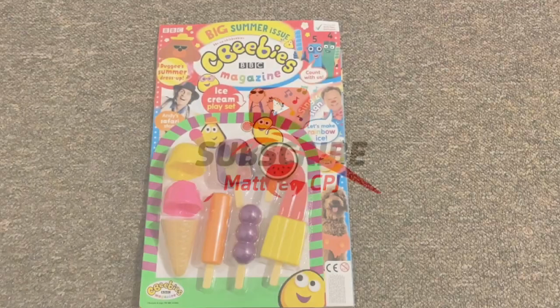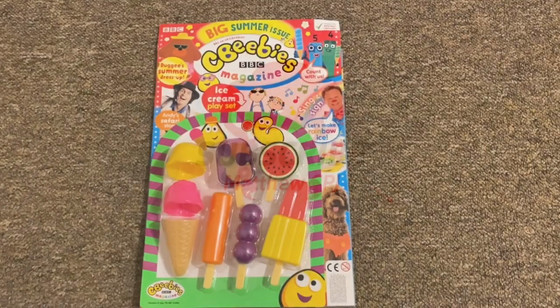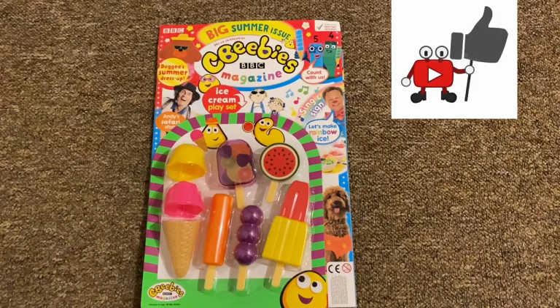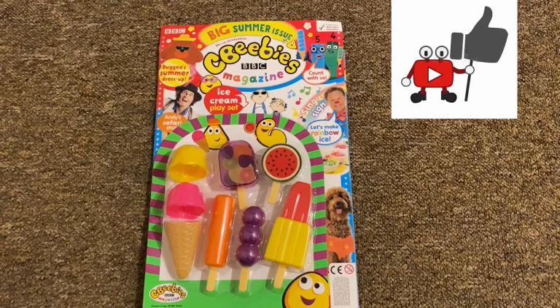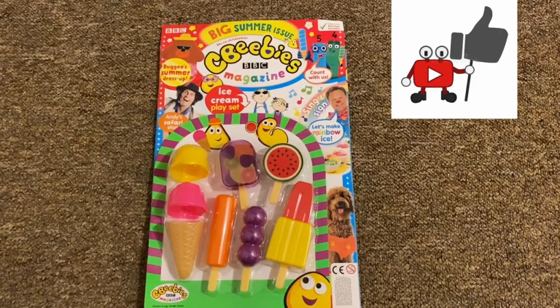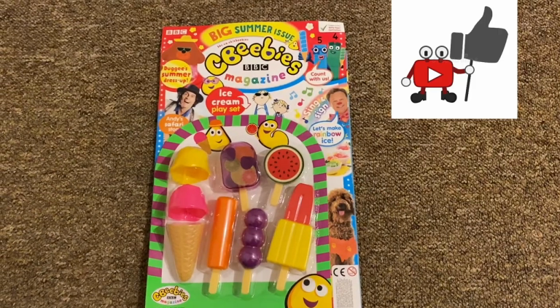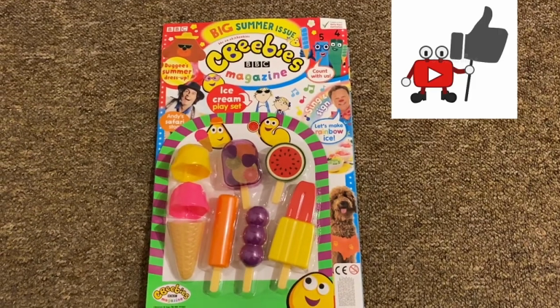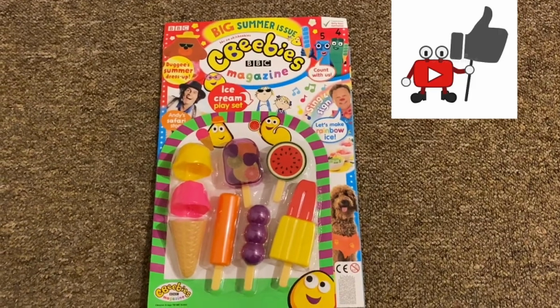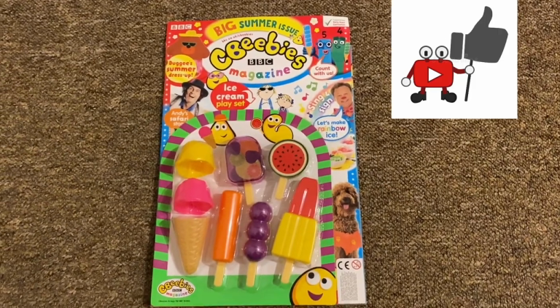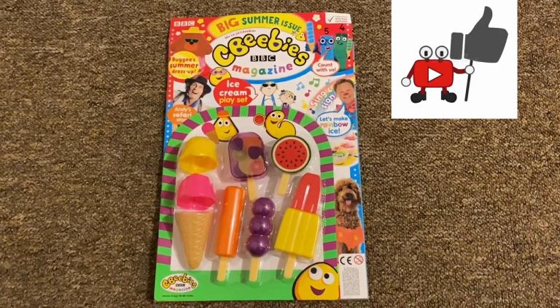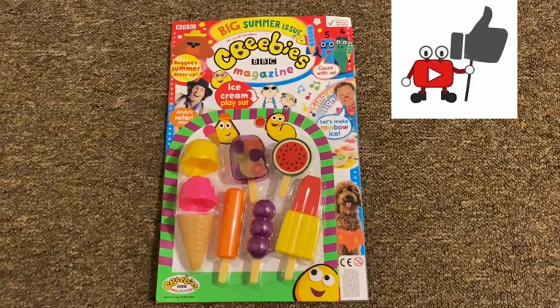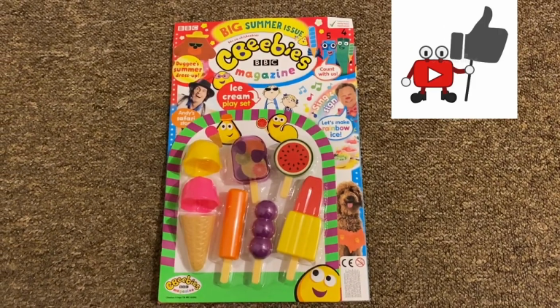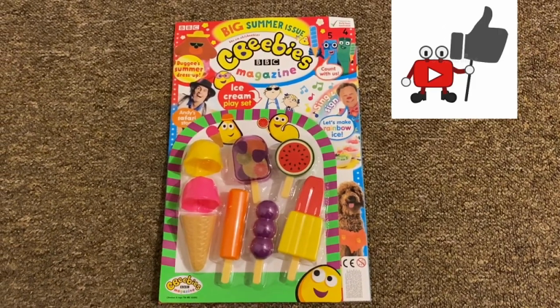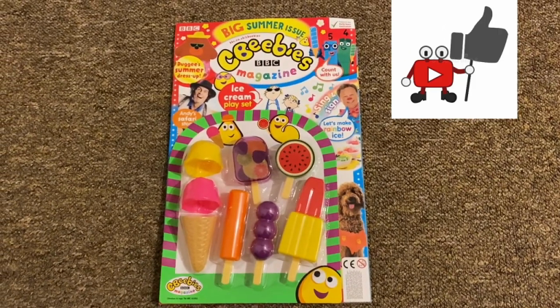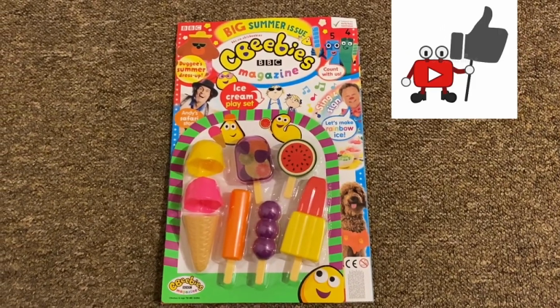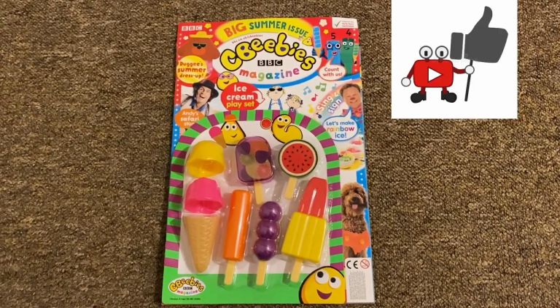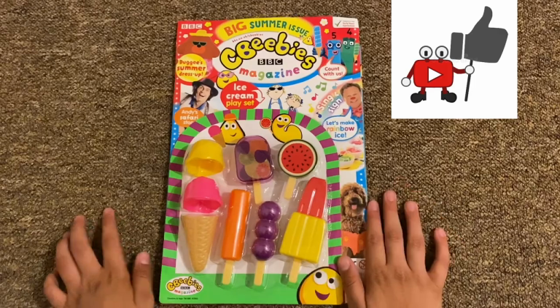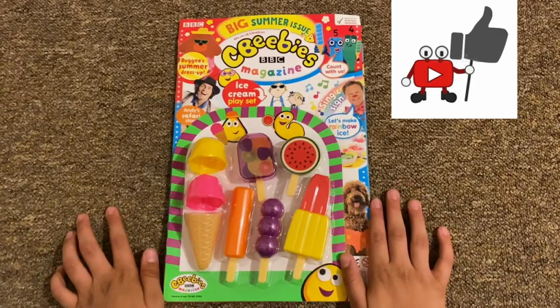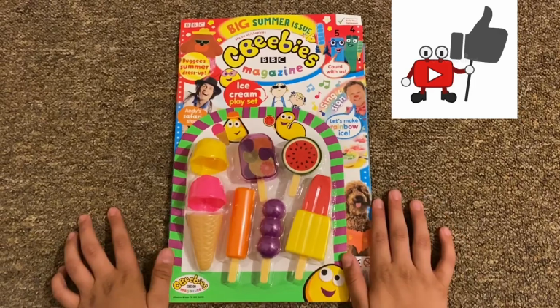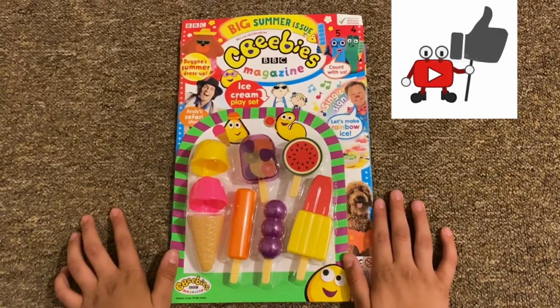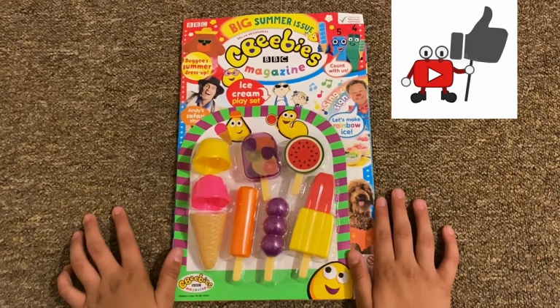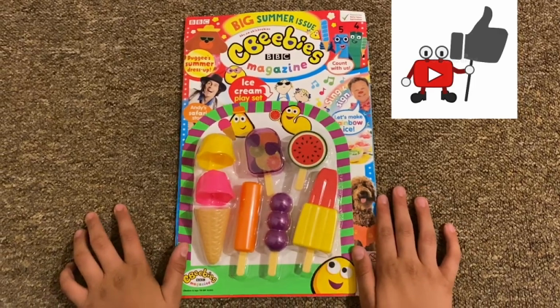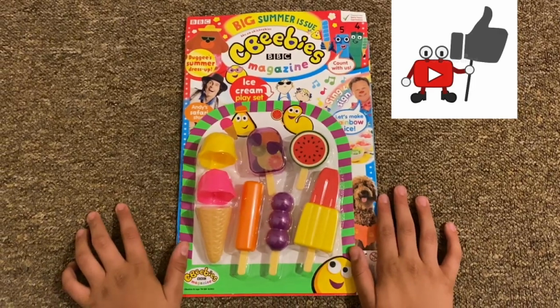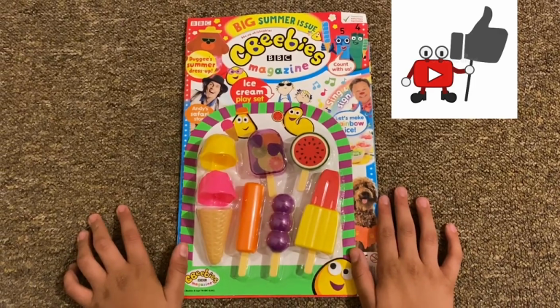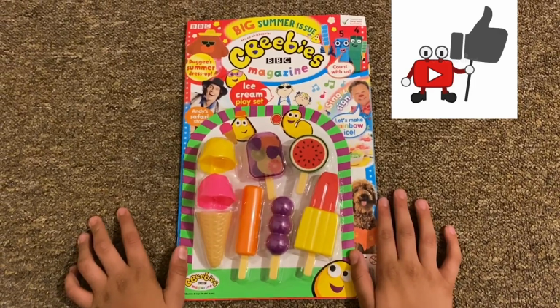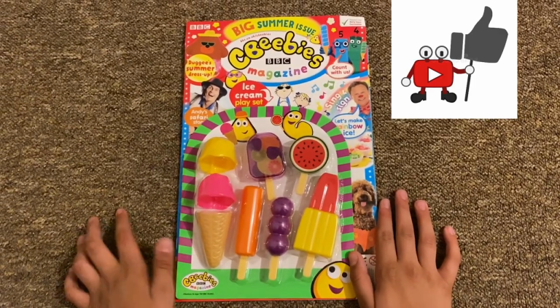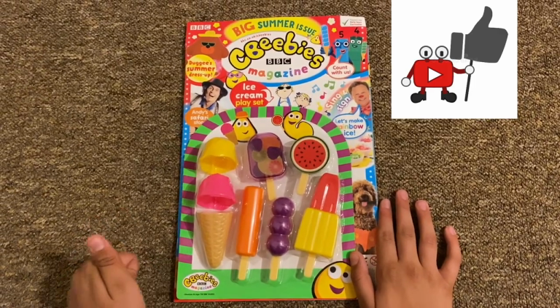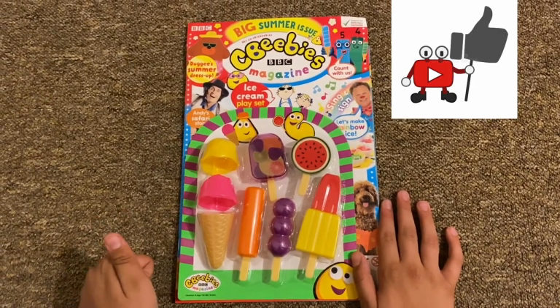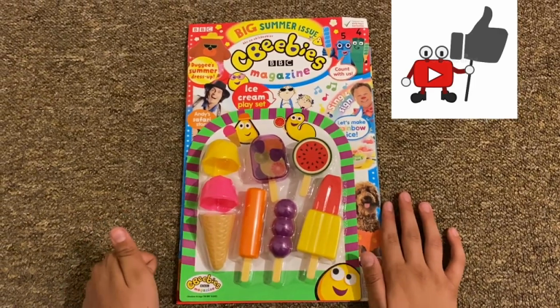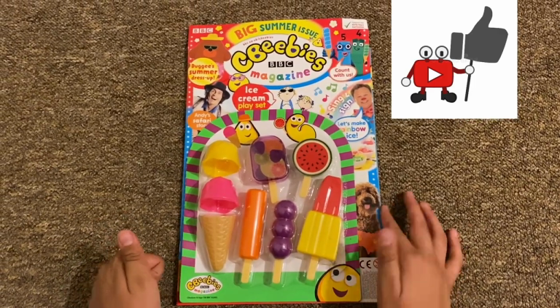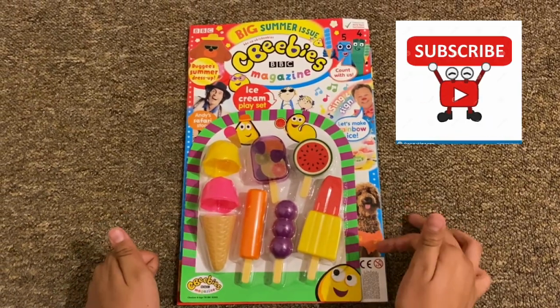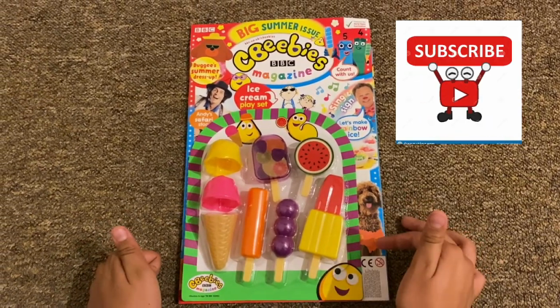Hello guys, this is MatthewCBJ here, and before I start this video please like, subscribe, and share.